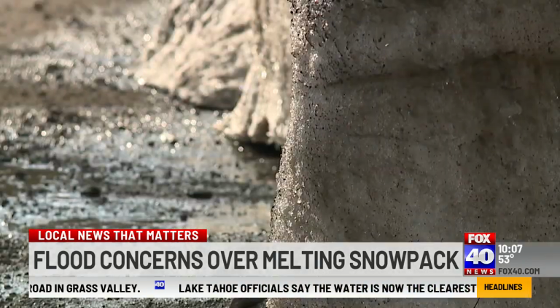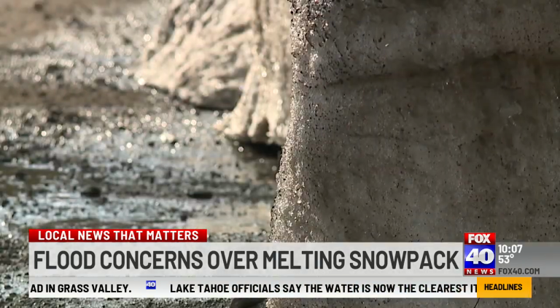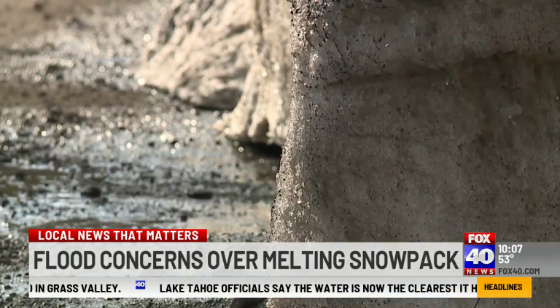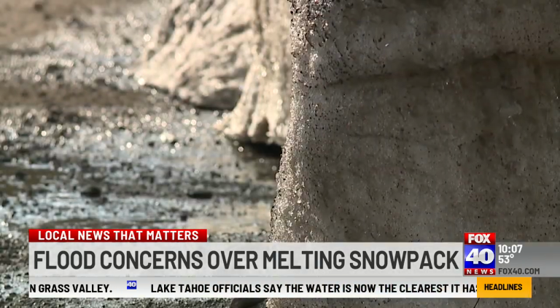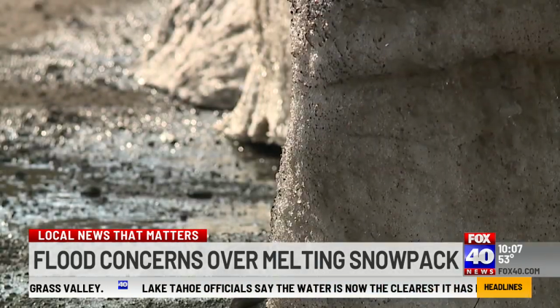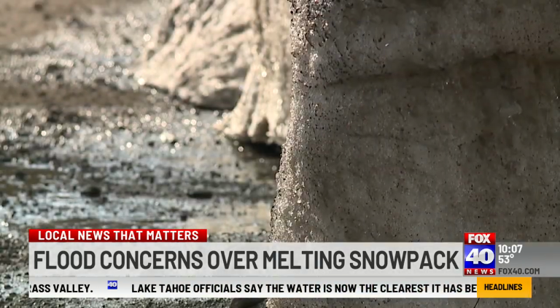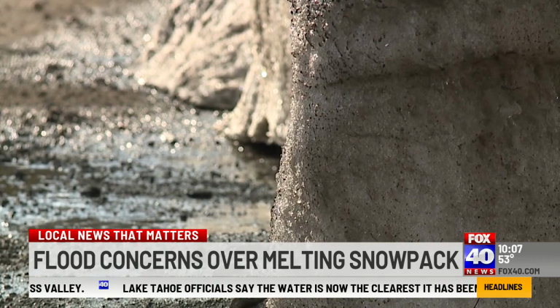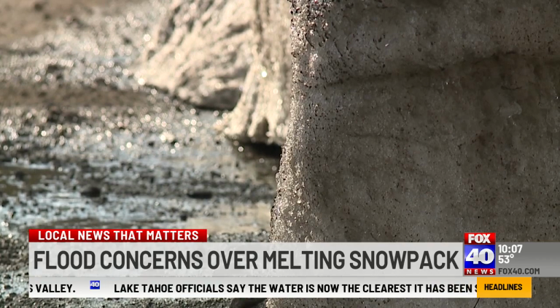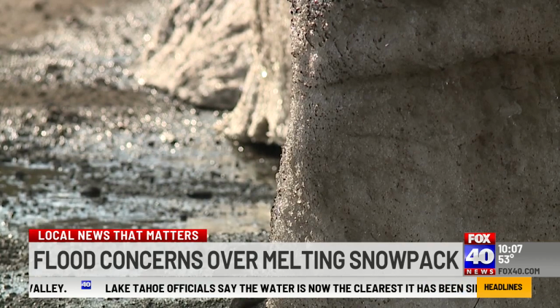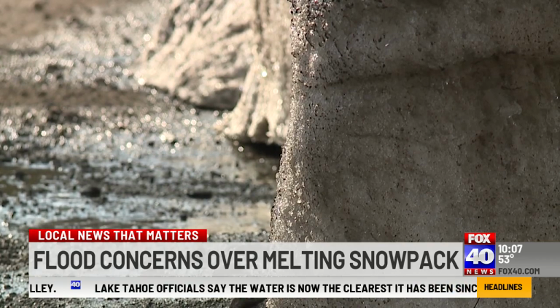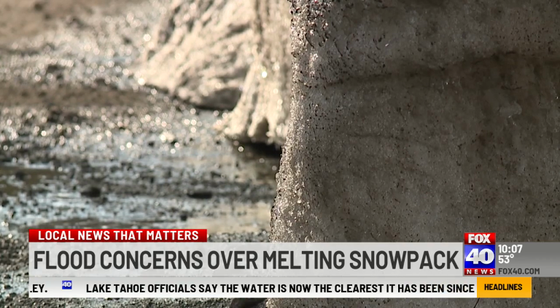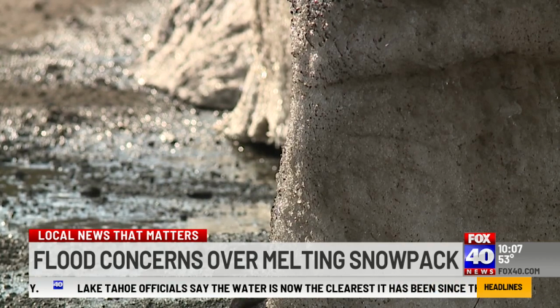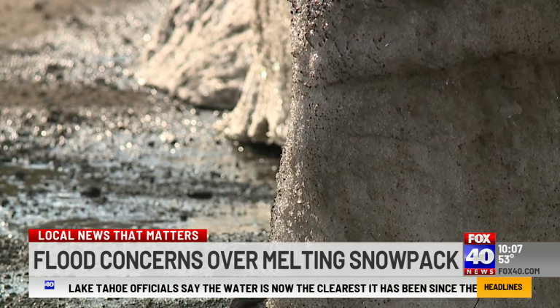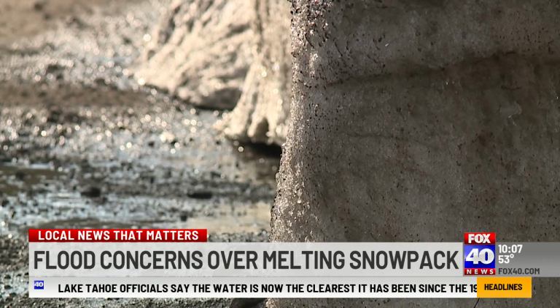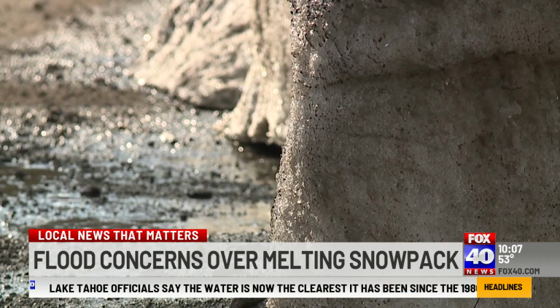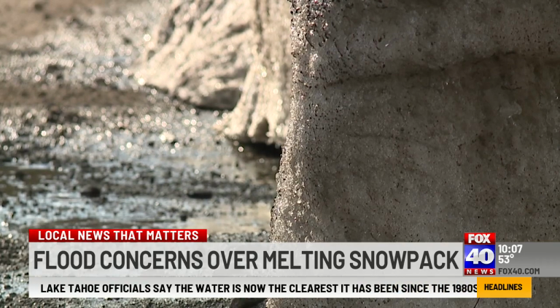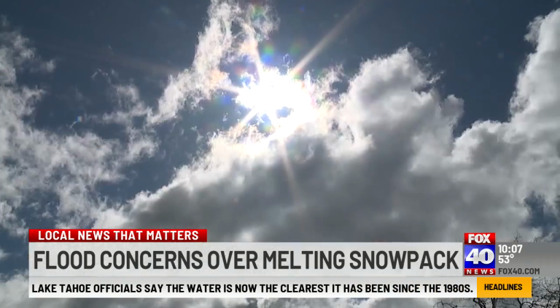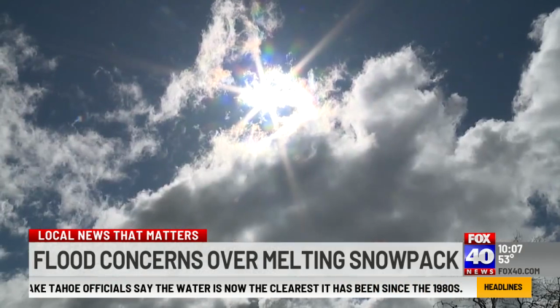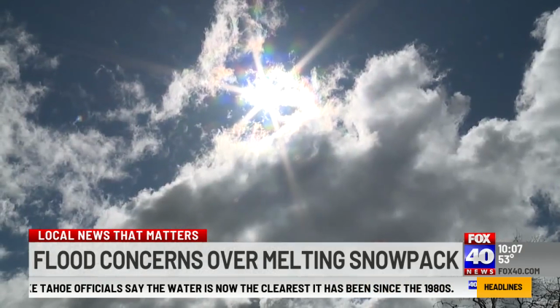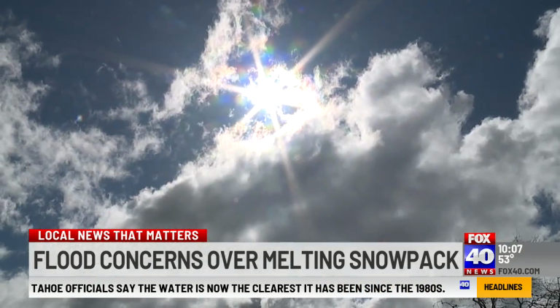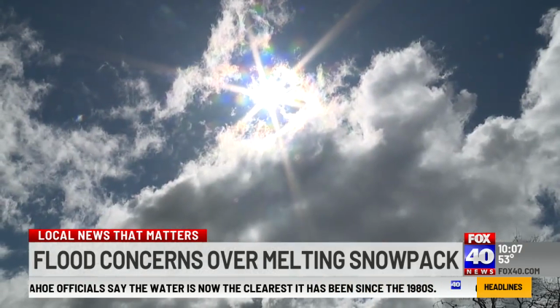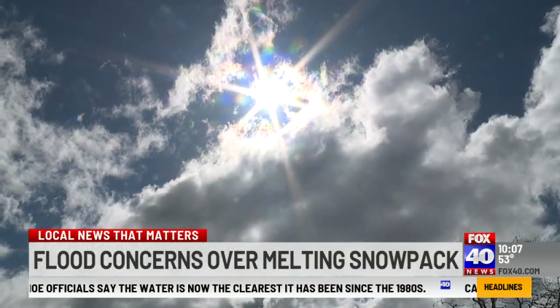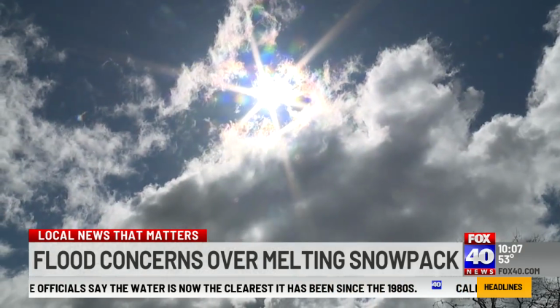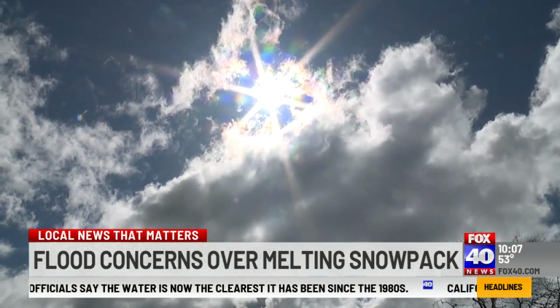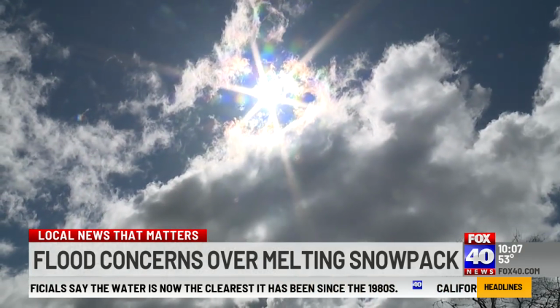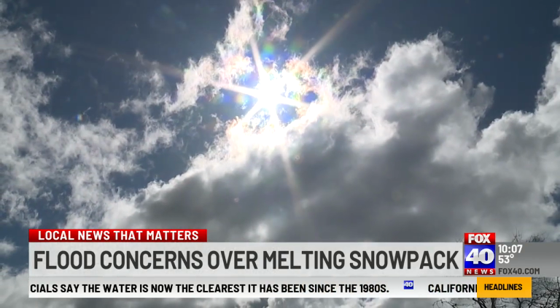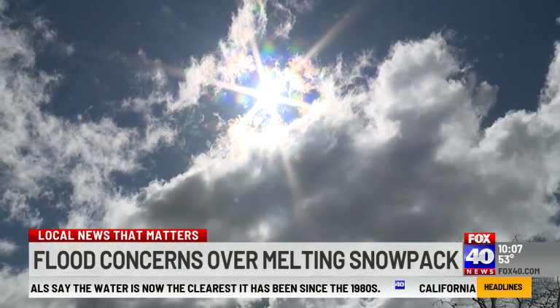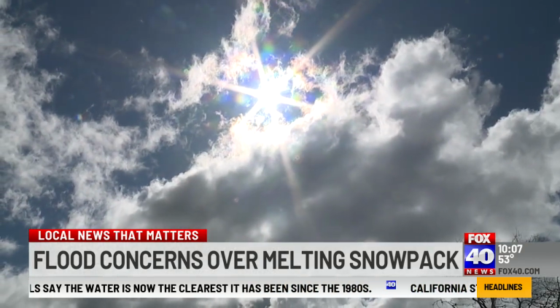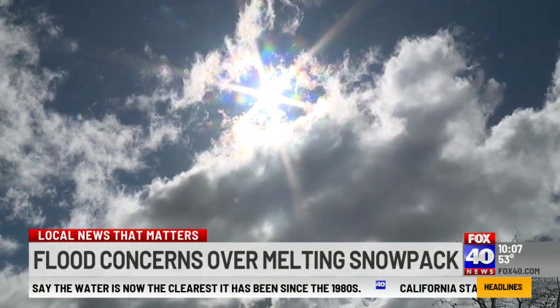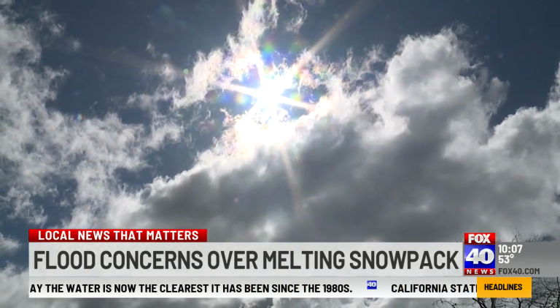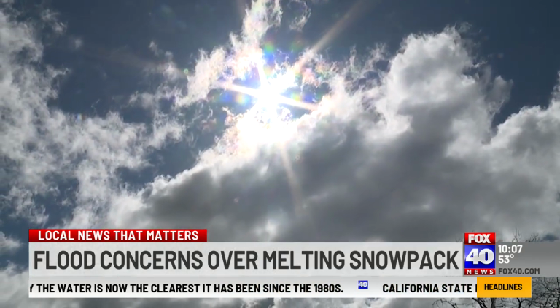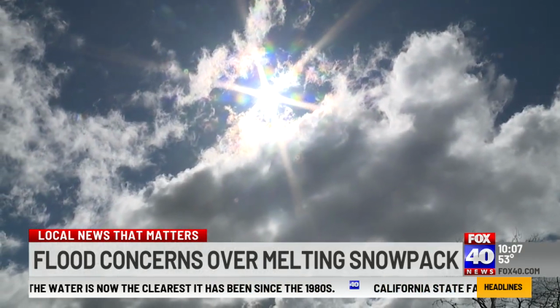Hoping it melts, but not too fast, but not too slow. You know what I mean? On a good day, you can melt two feet up here.